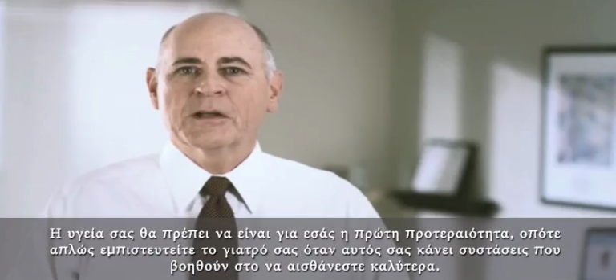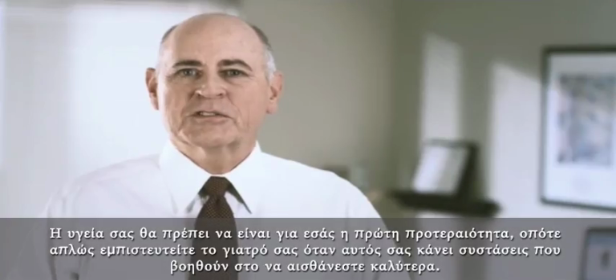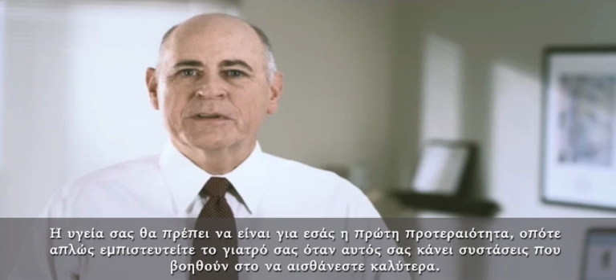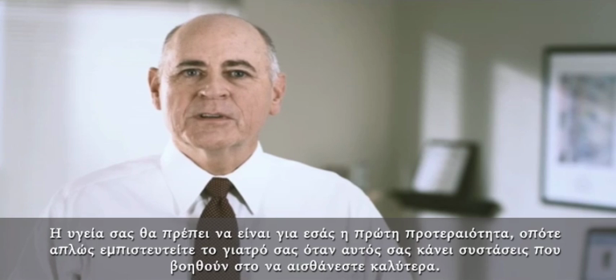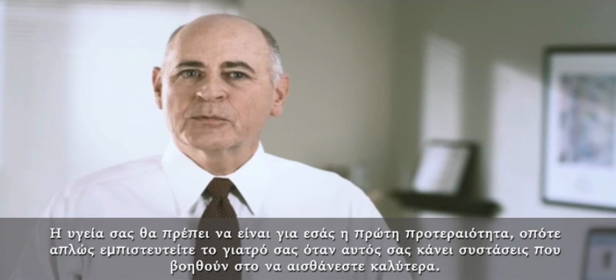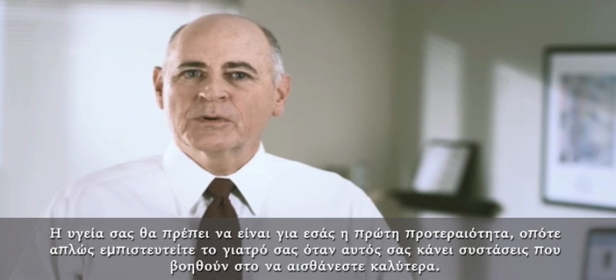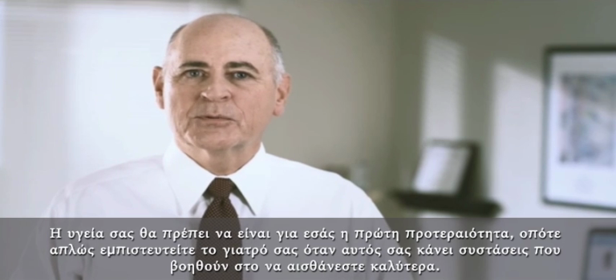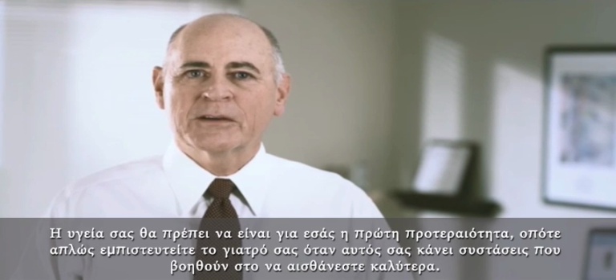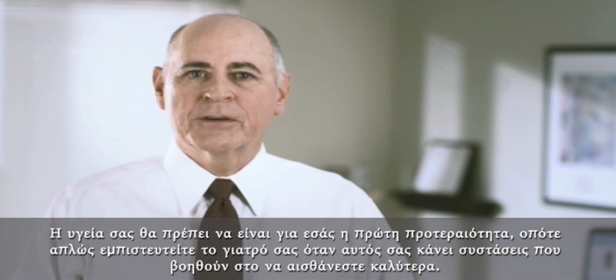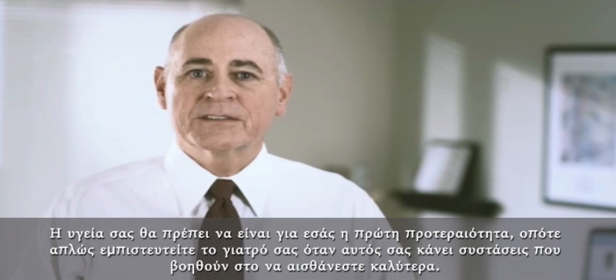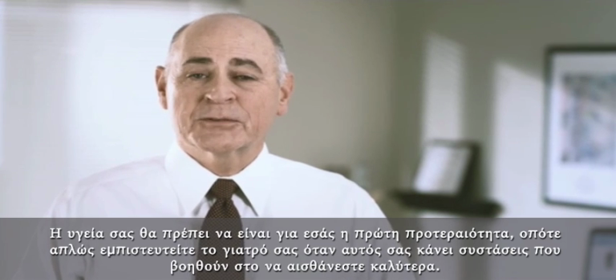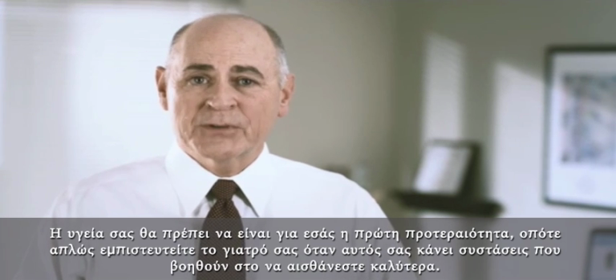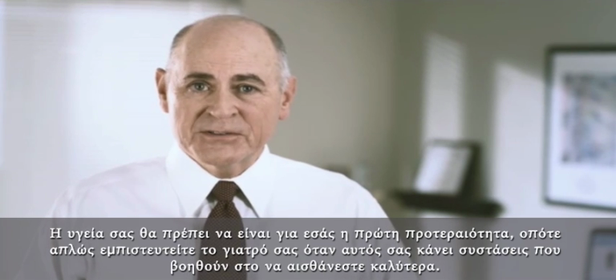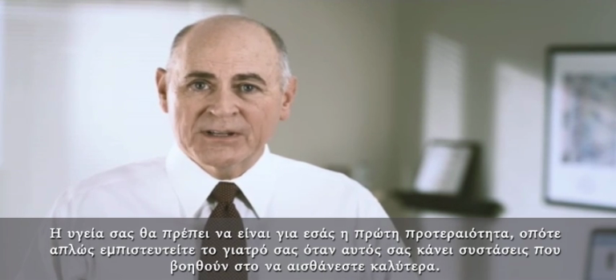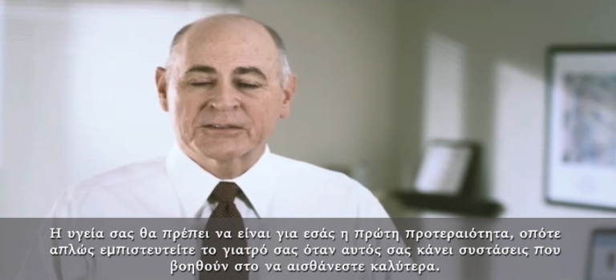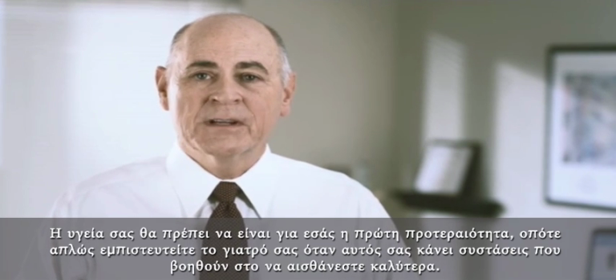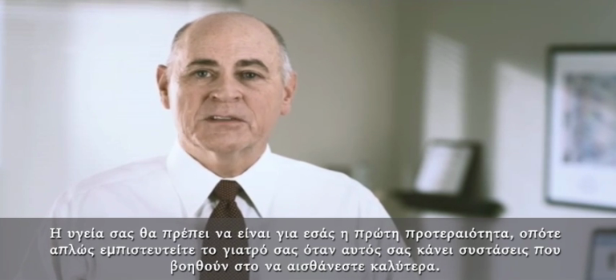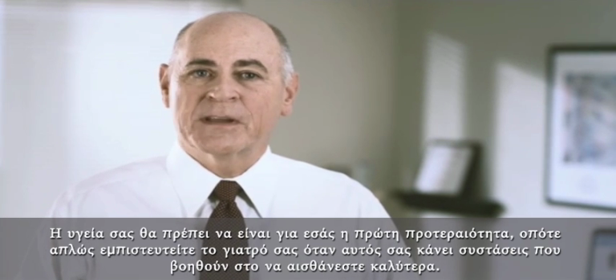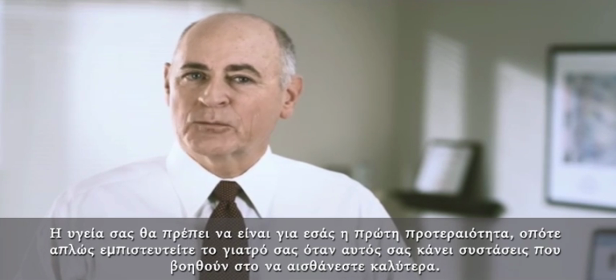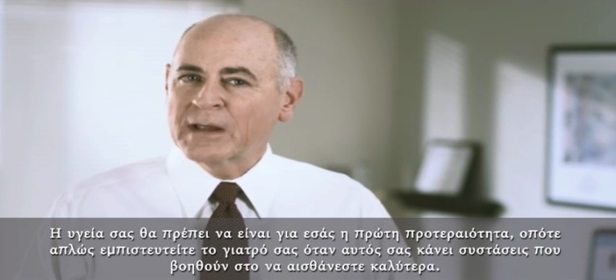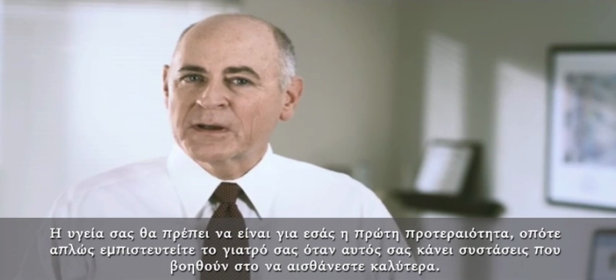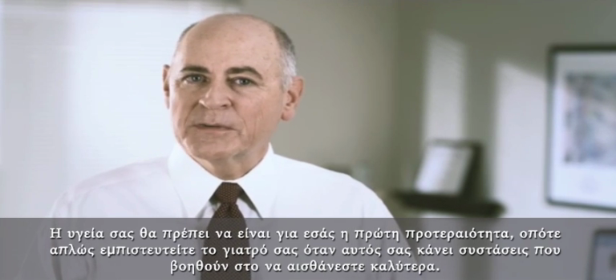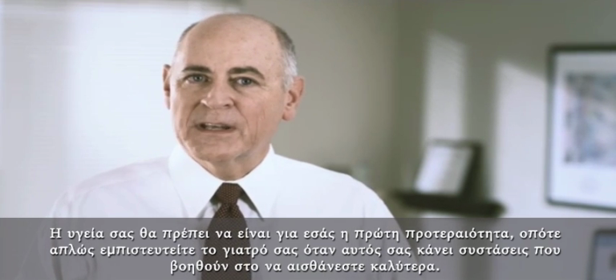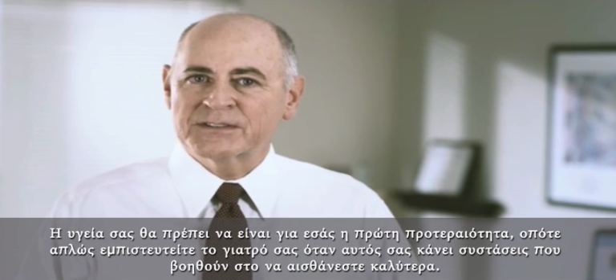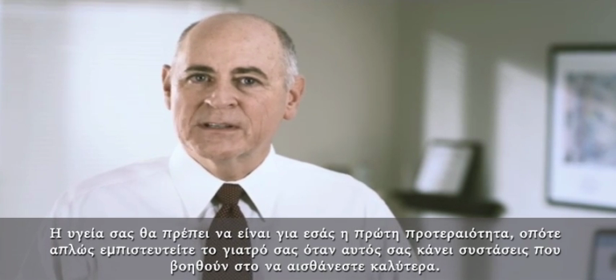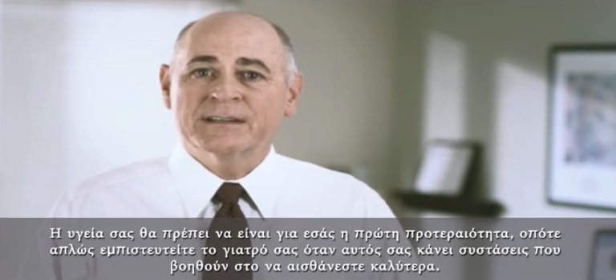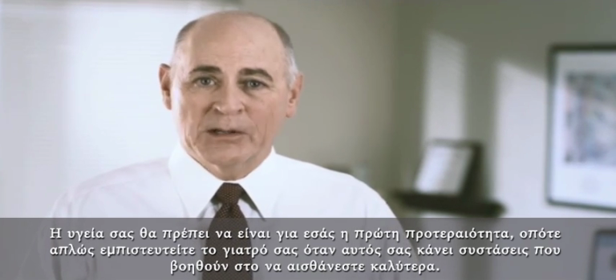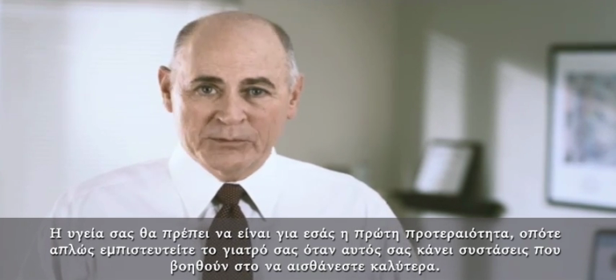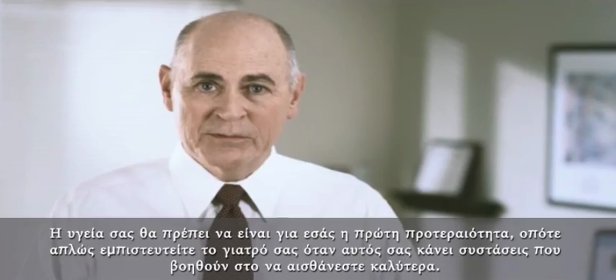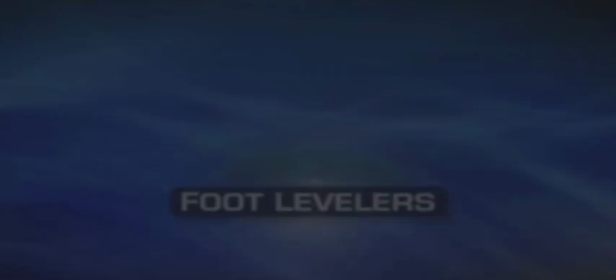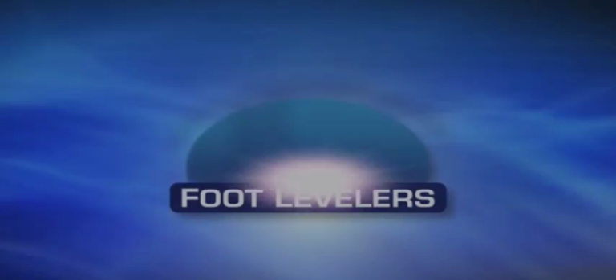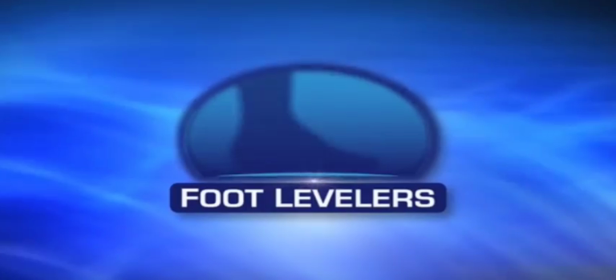Their stabilizers also come with an iron-clad 100% satisfaction guarantee, so there's no risk. Your health should be your number one priority, so trust your doctor to make the right recommendation to help you feel better.